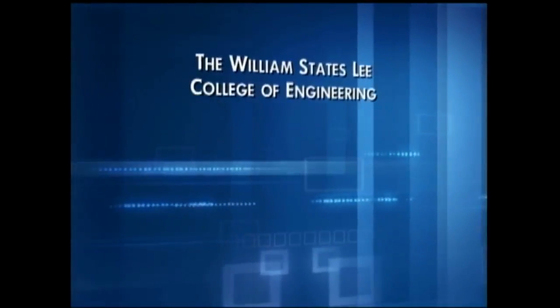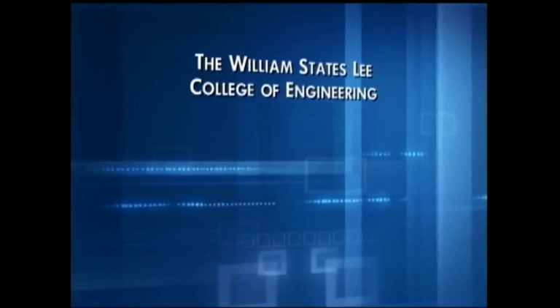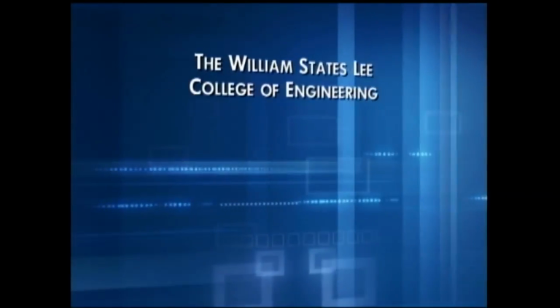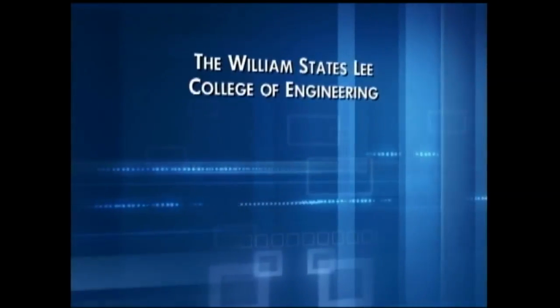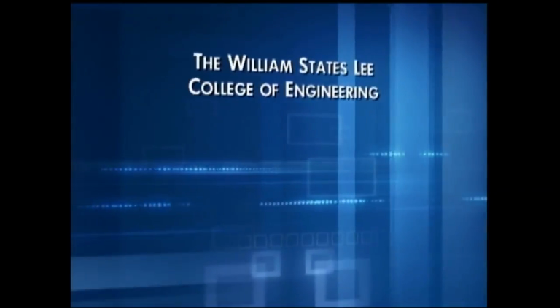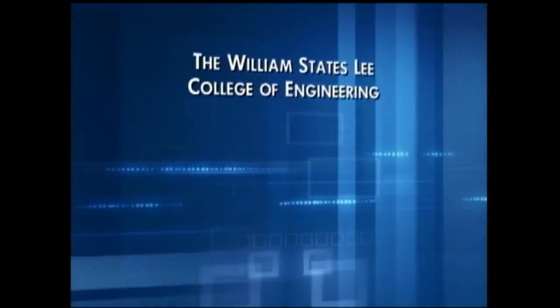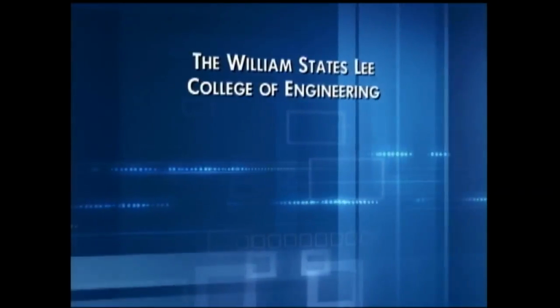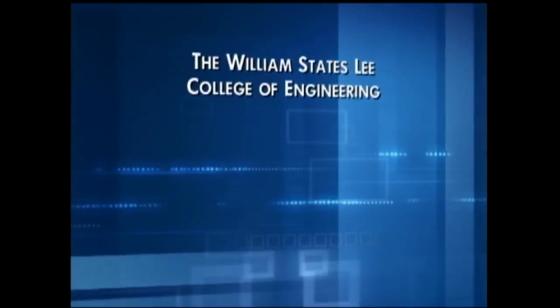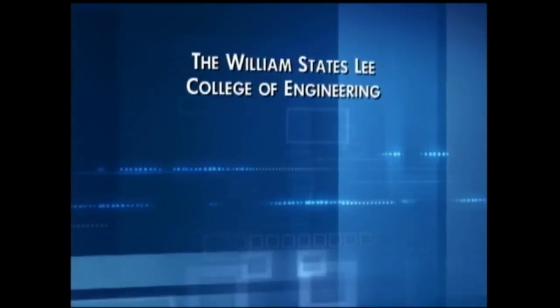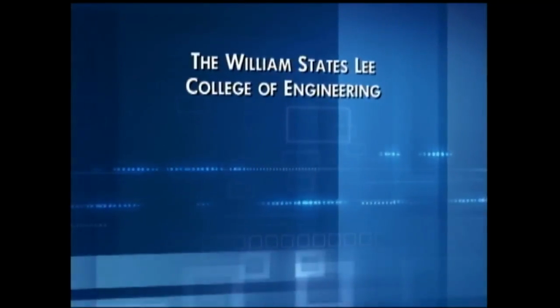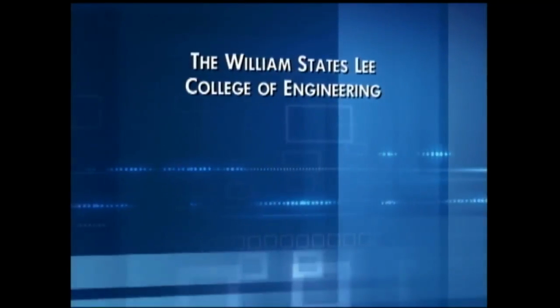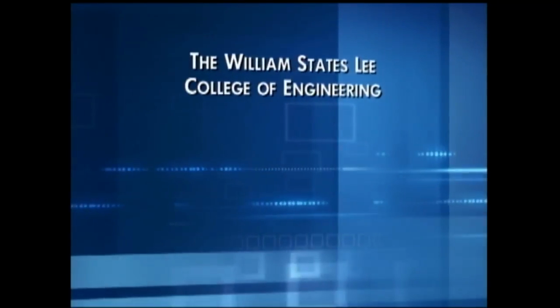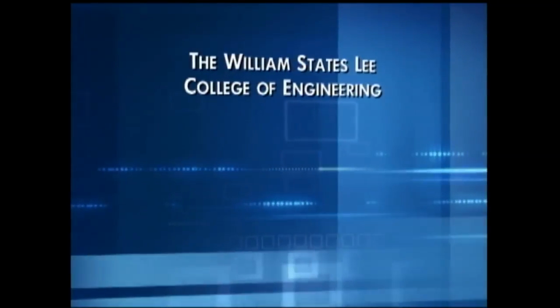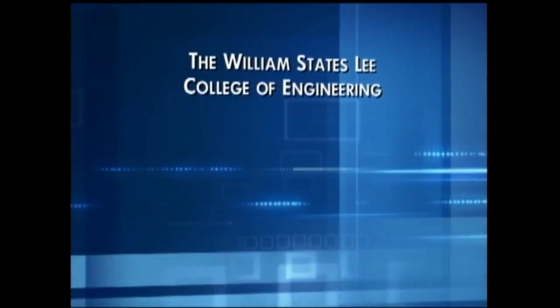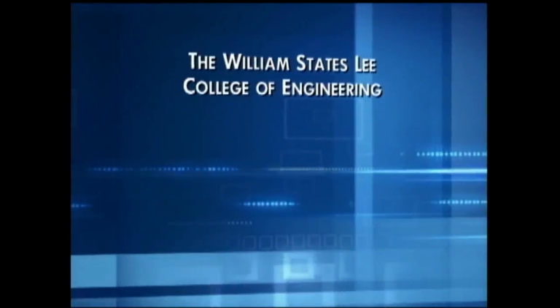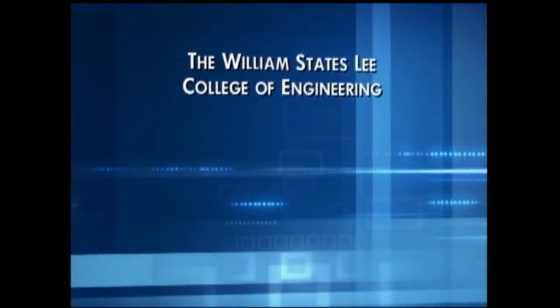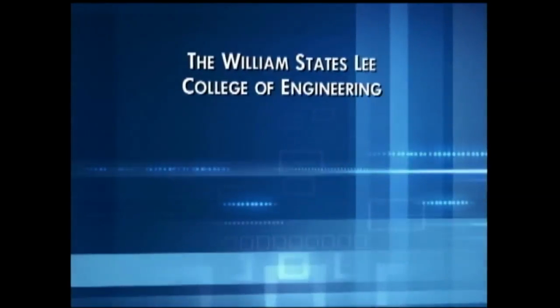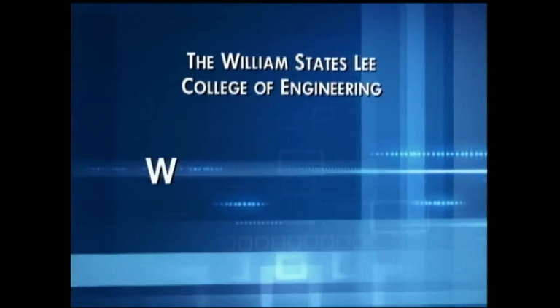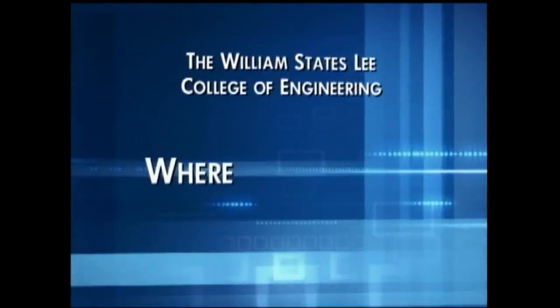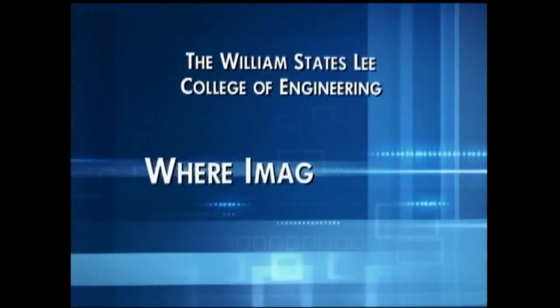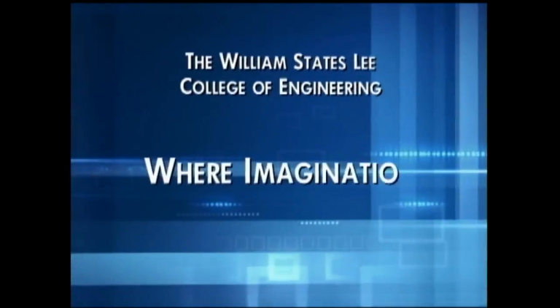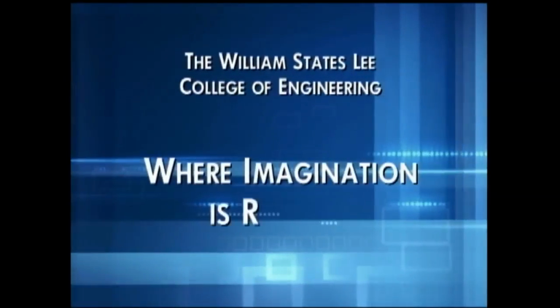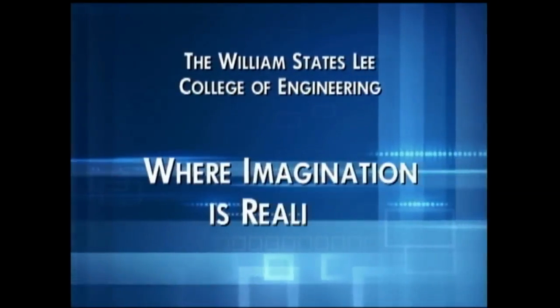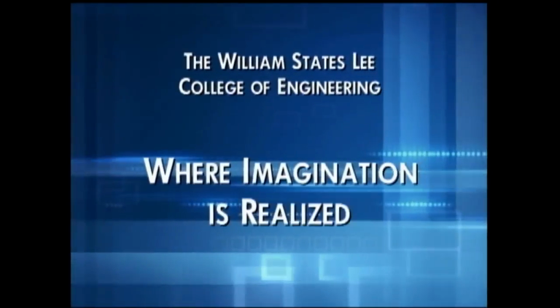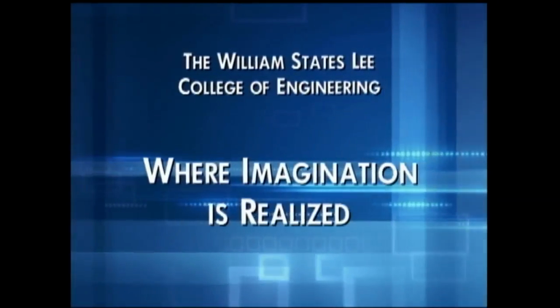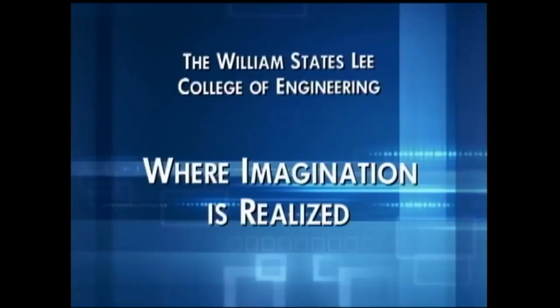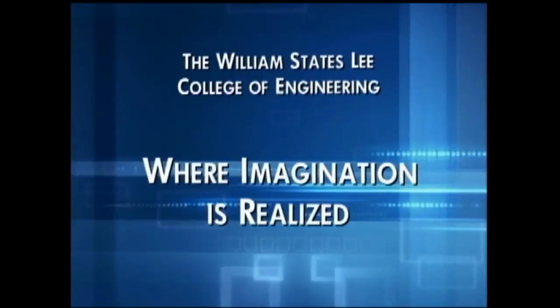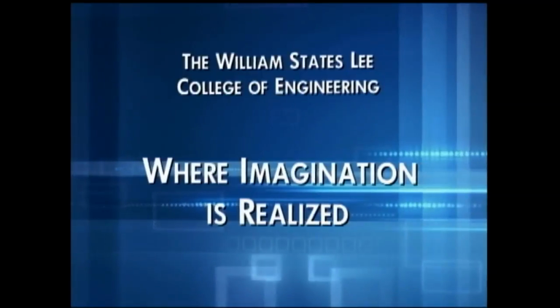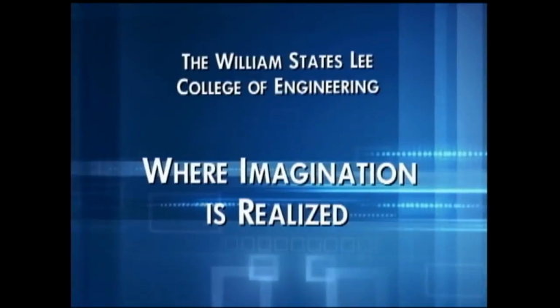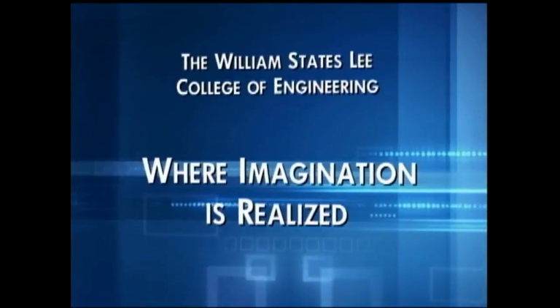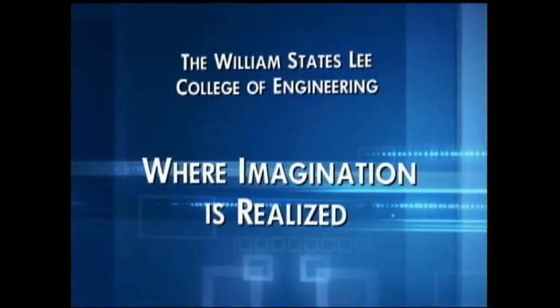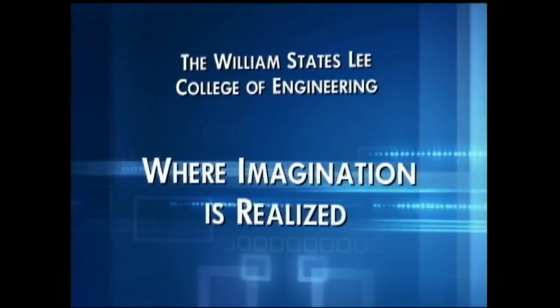The William States Lee College of Engineering — where imagination is realized.